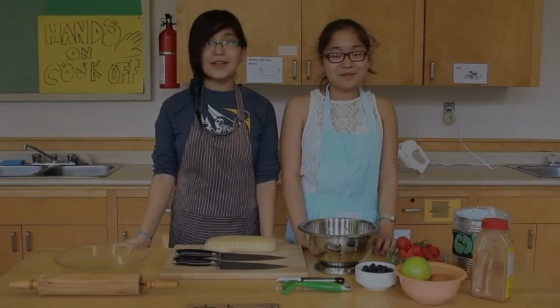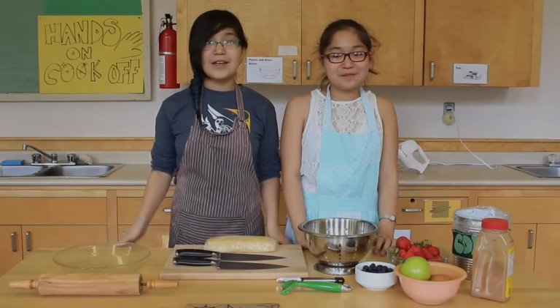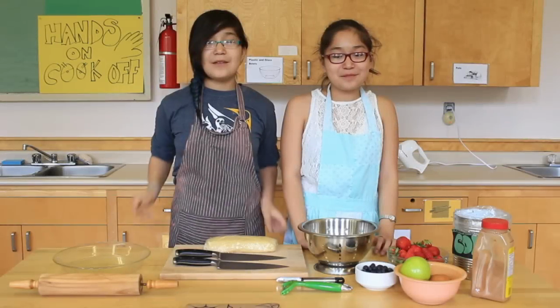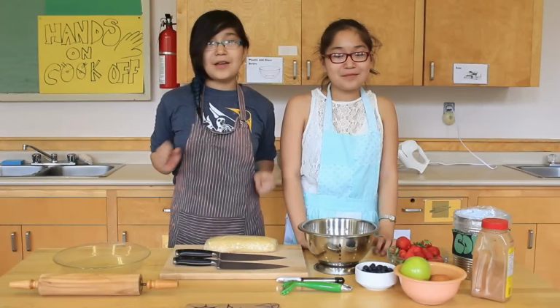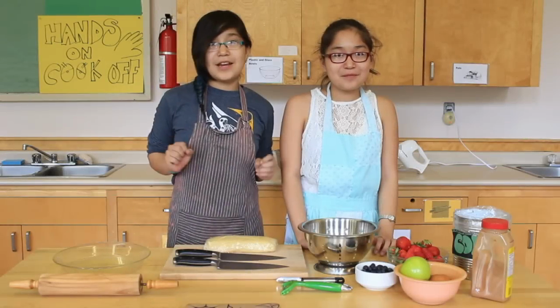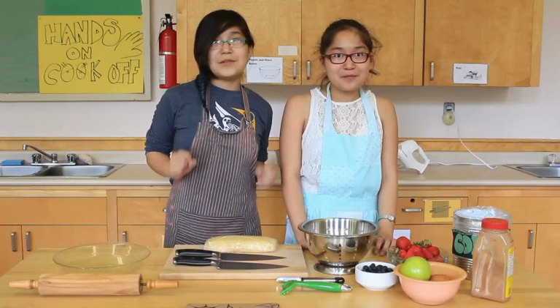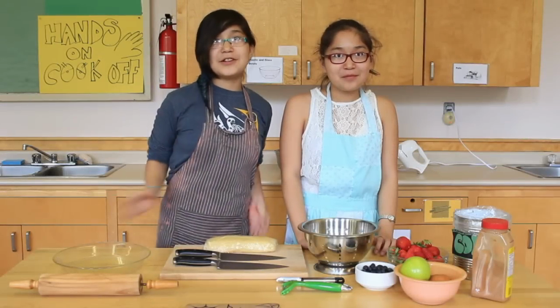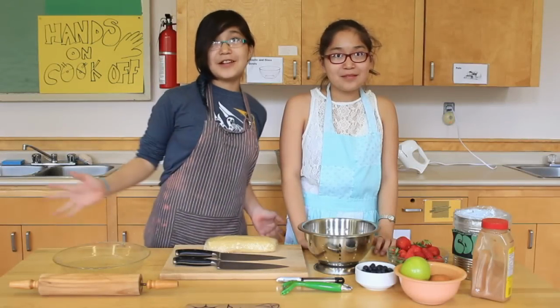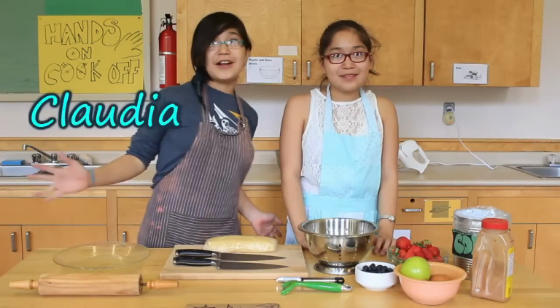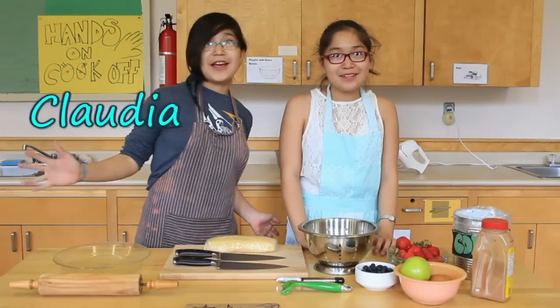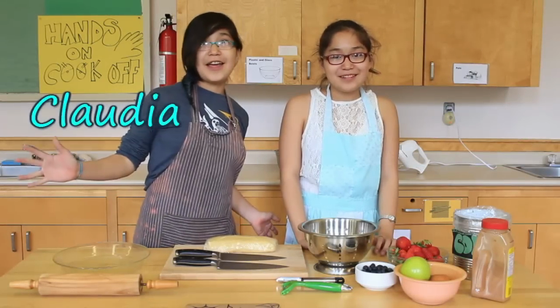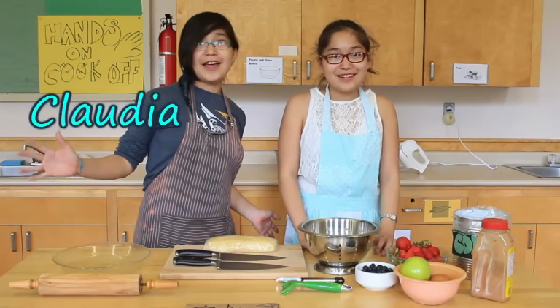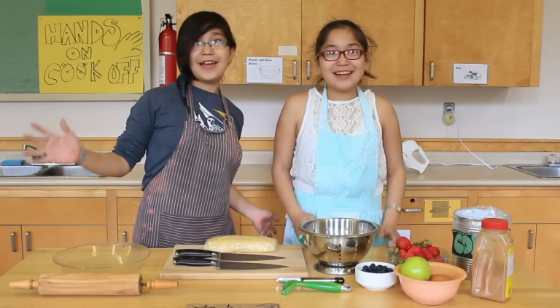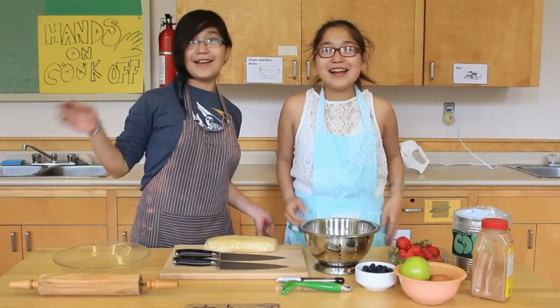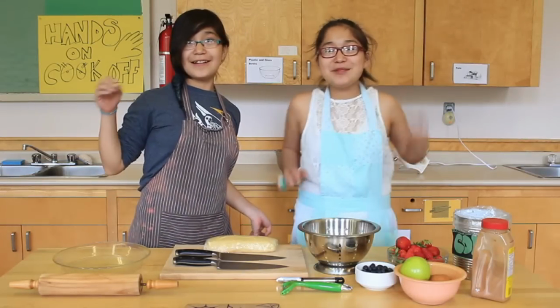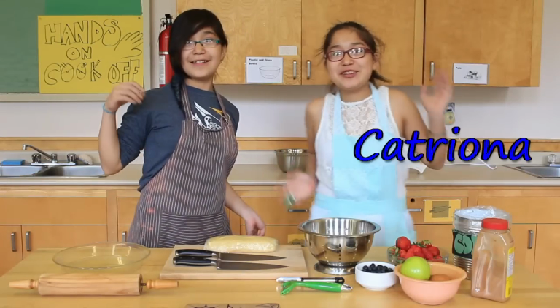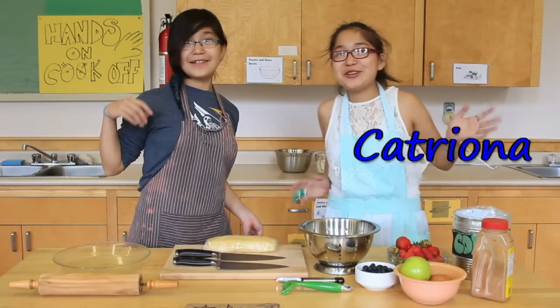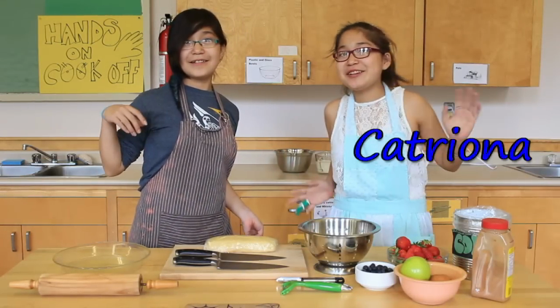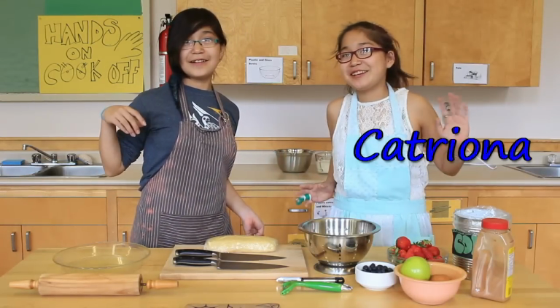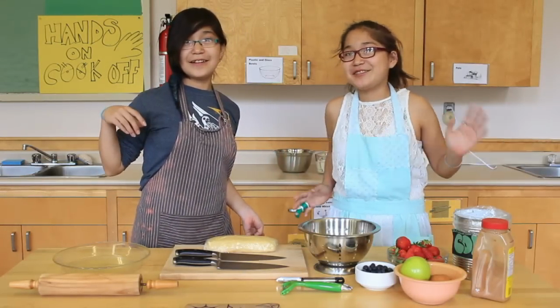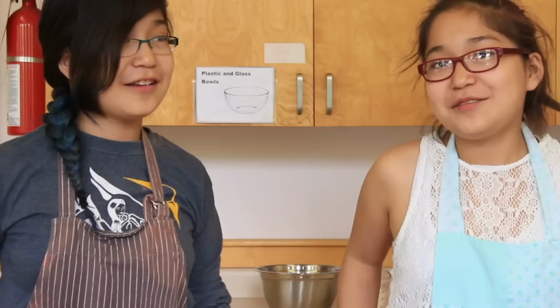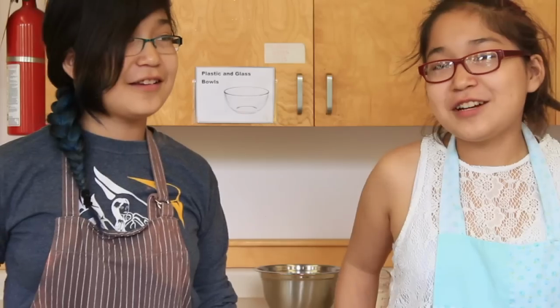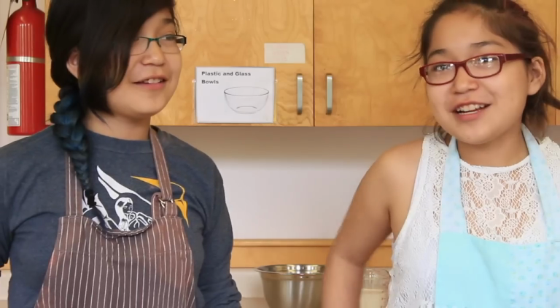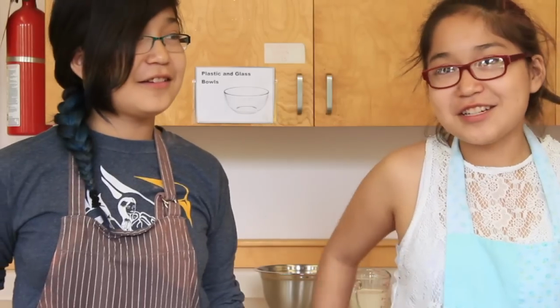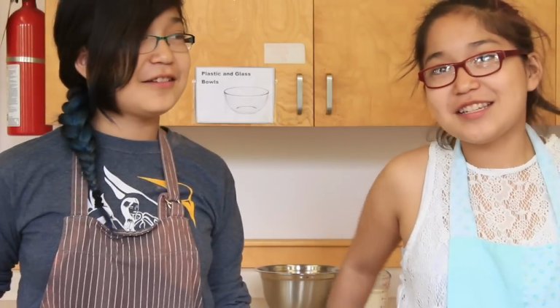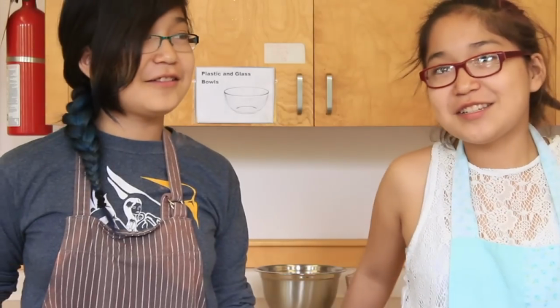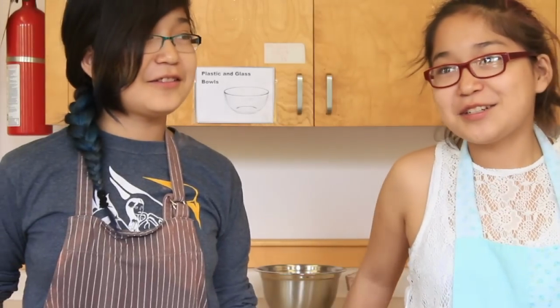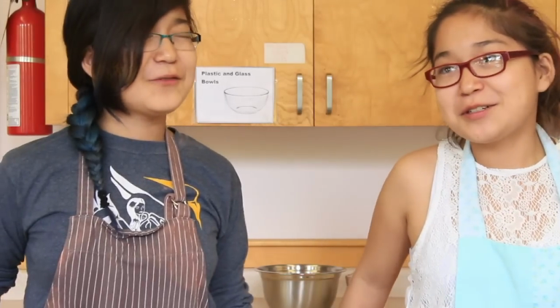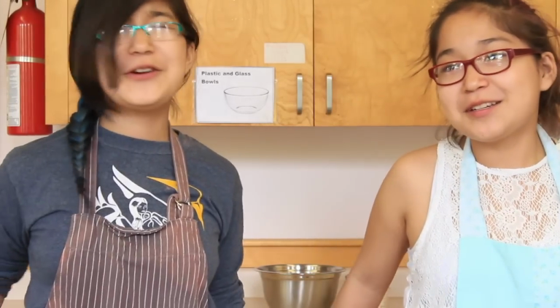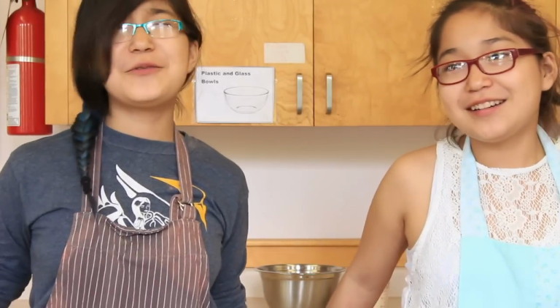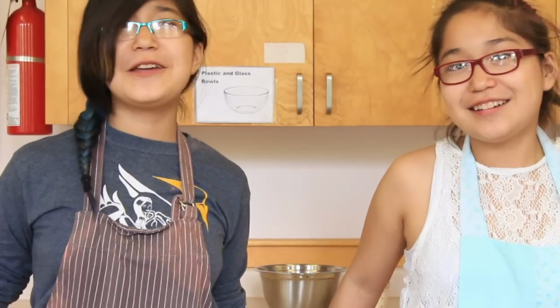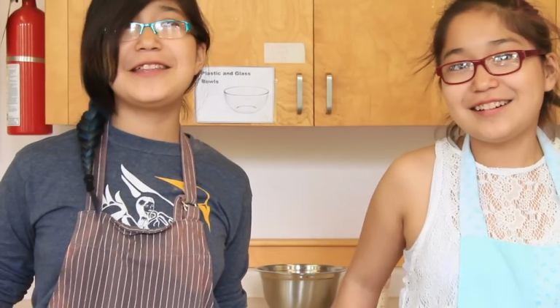My name is Claudia and I'm Catriona. We're not just sisters, we're twins.